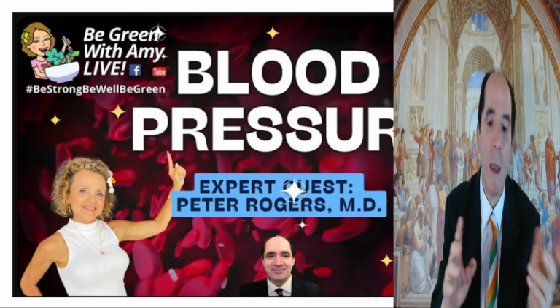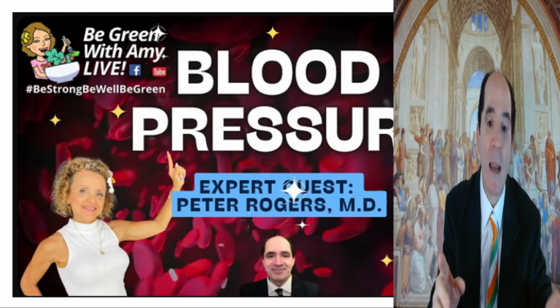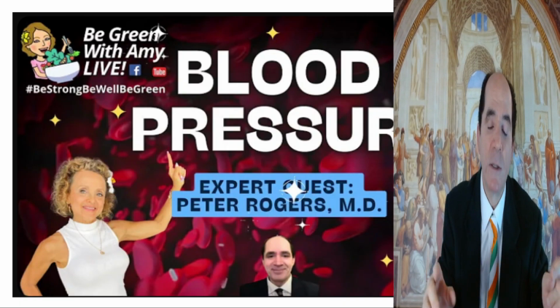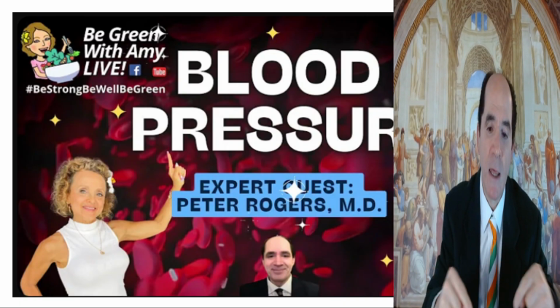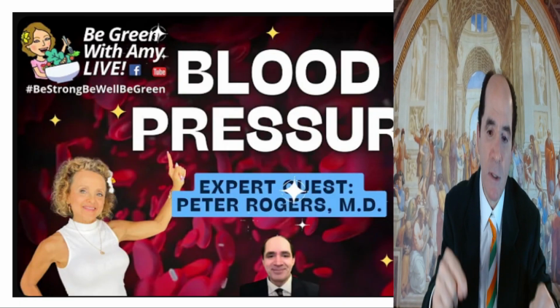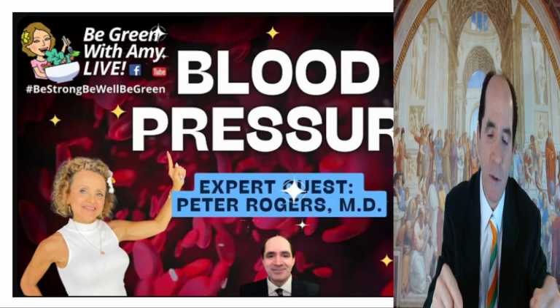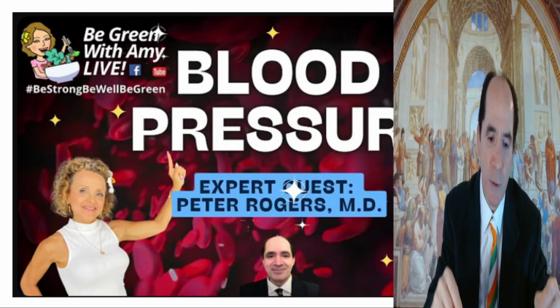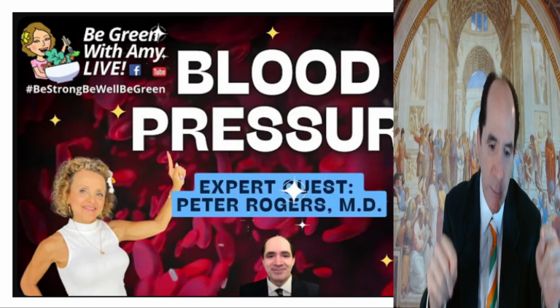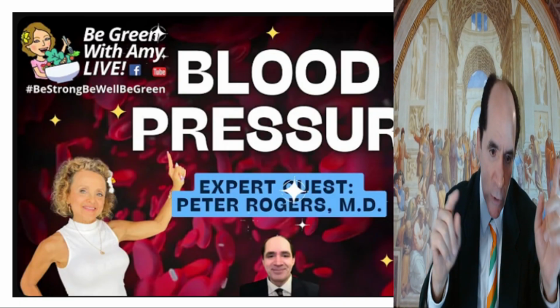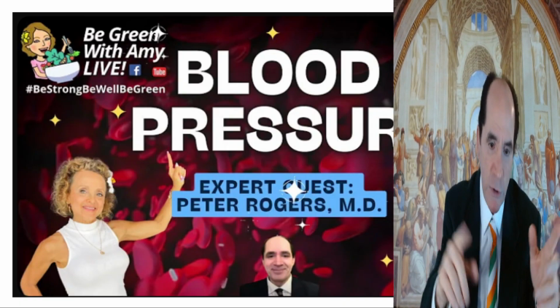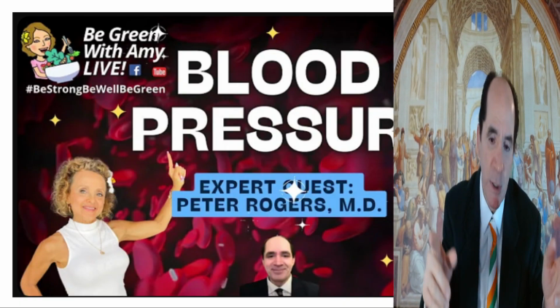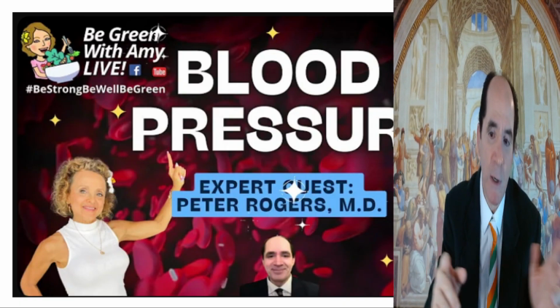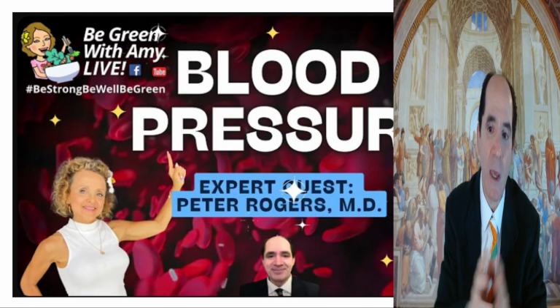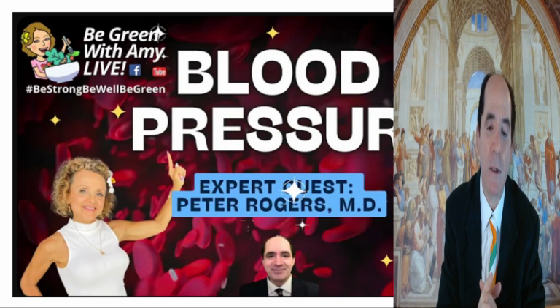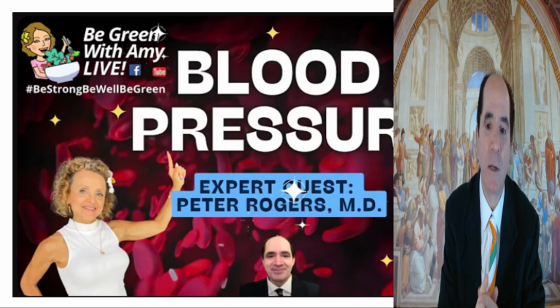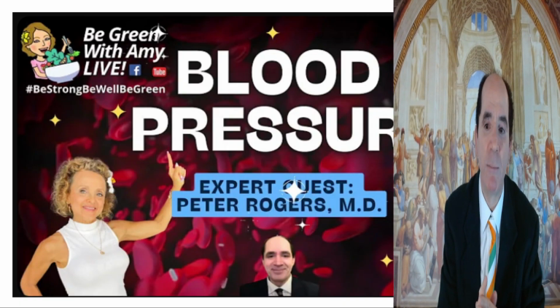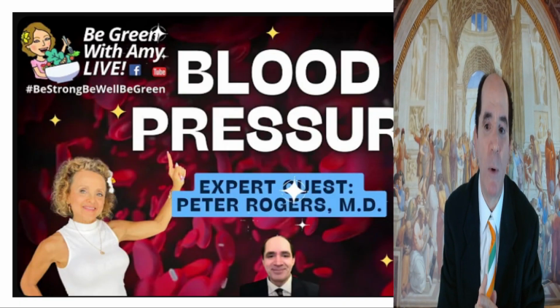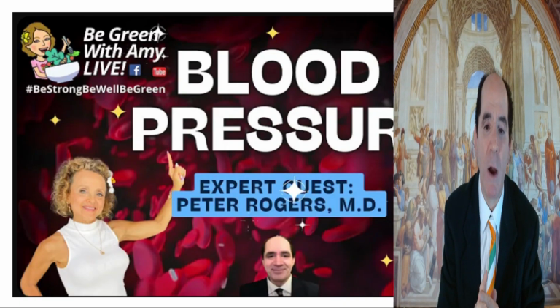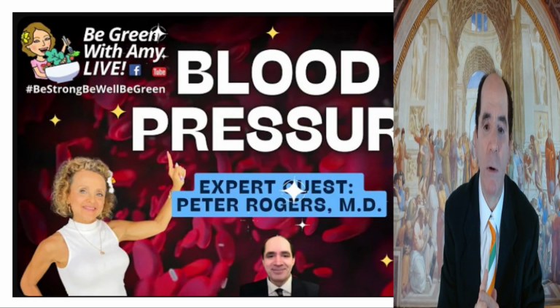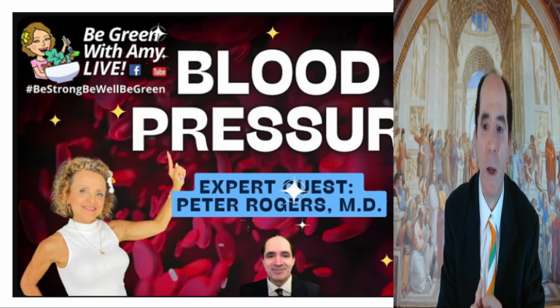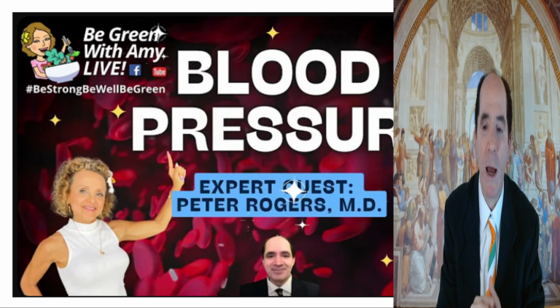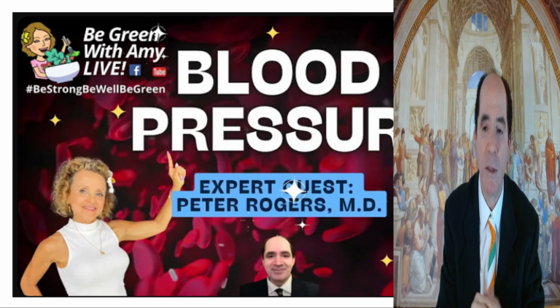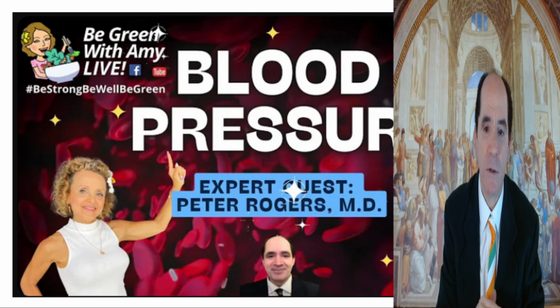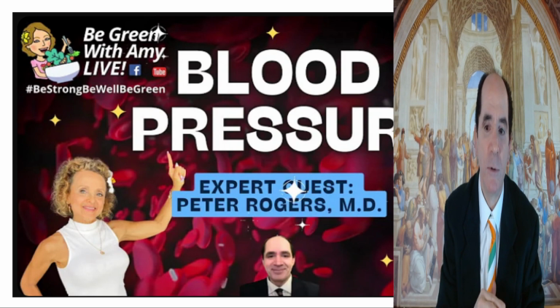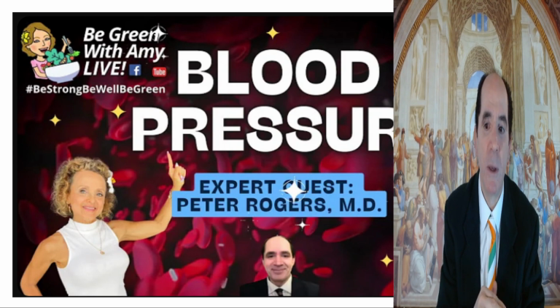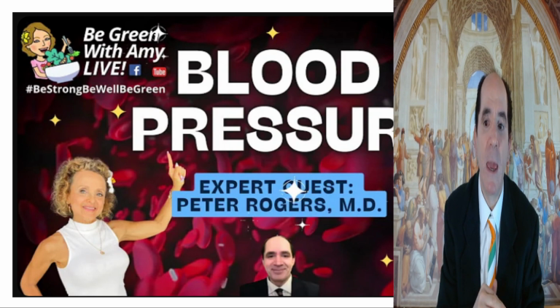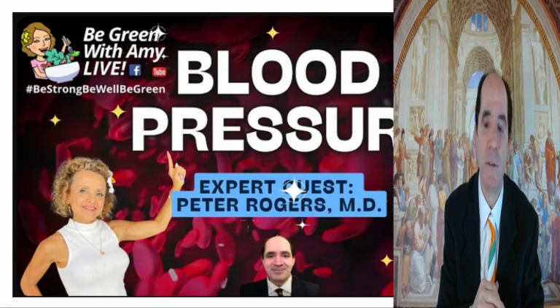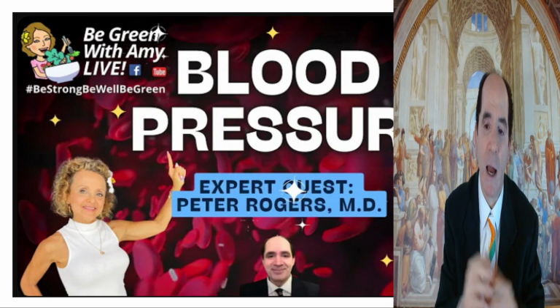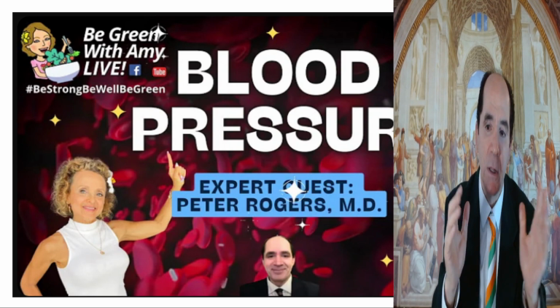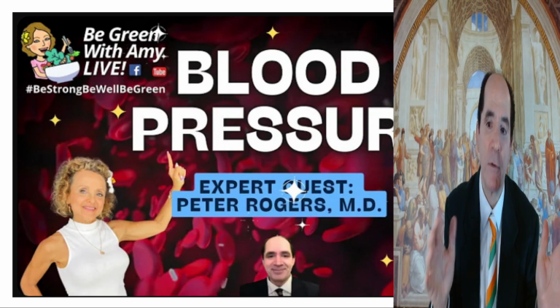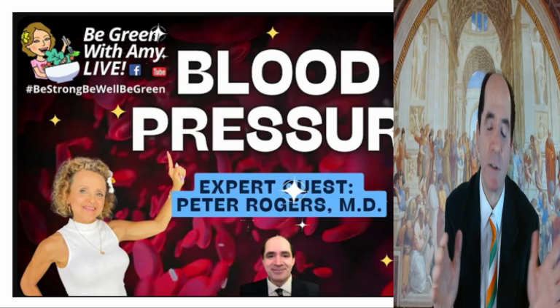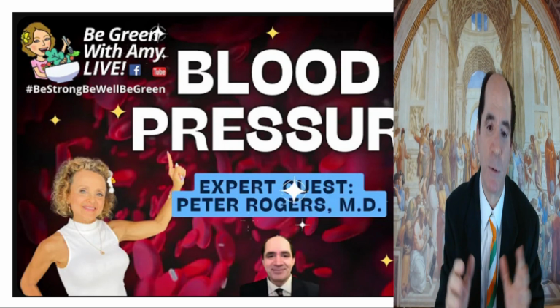I'll have the link in the description below. Just go to Be Green with Amy — the lecture is about one hour. I think you'll be amazed at how it clarifies hypertension.